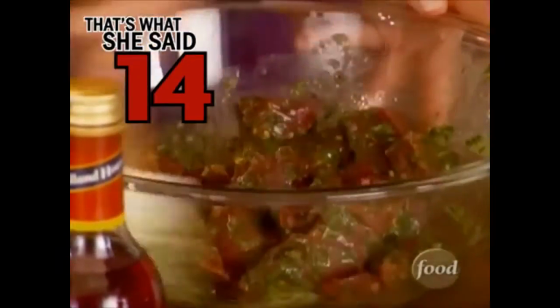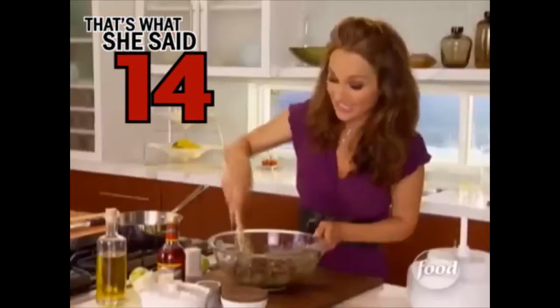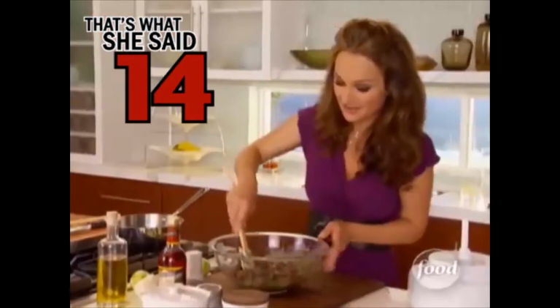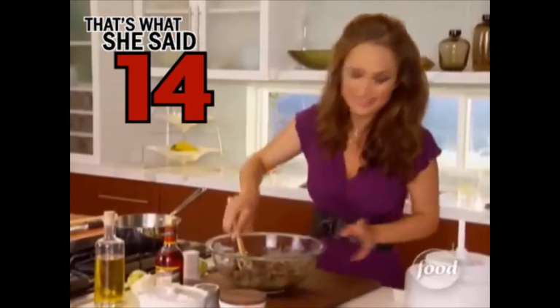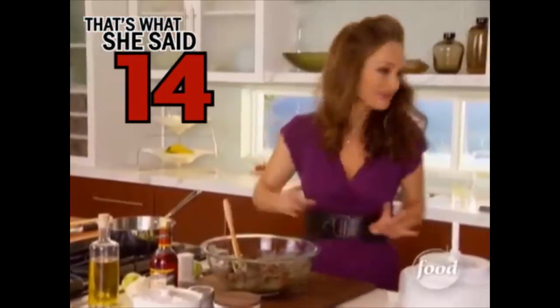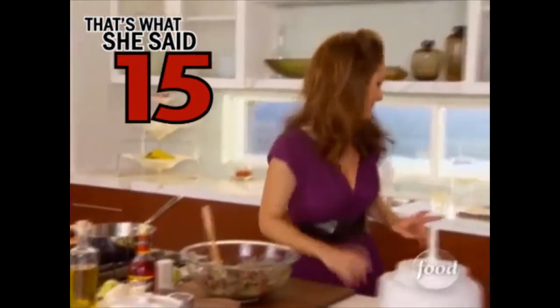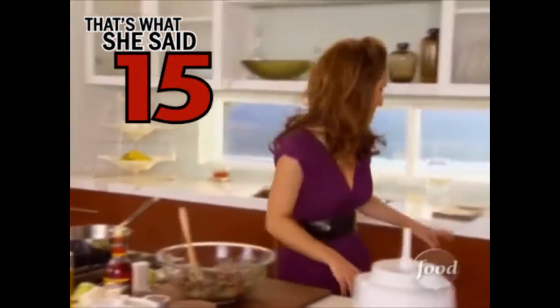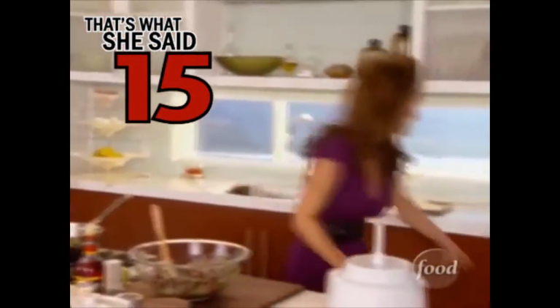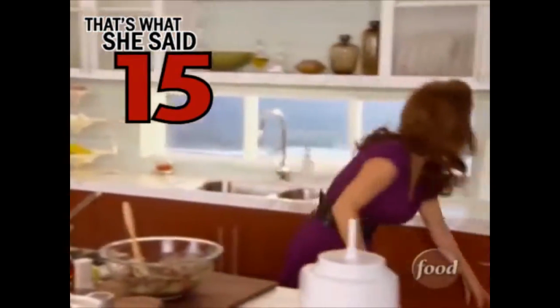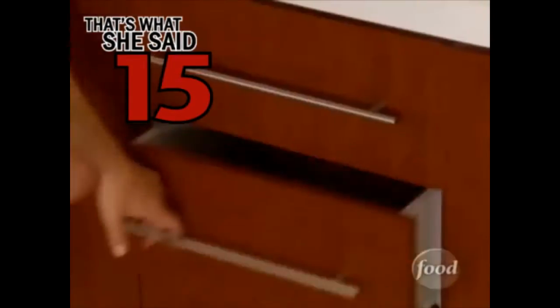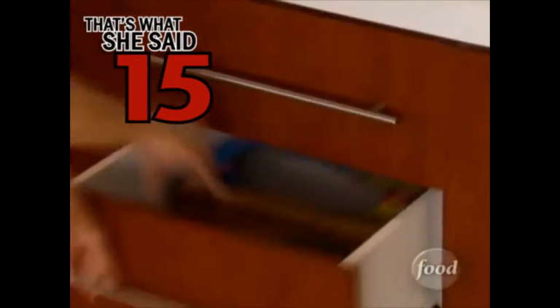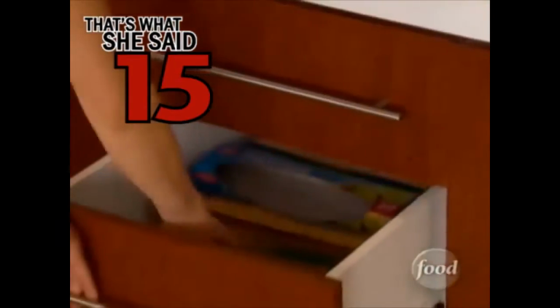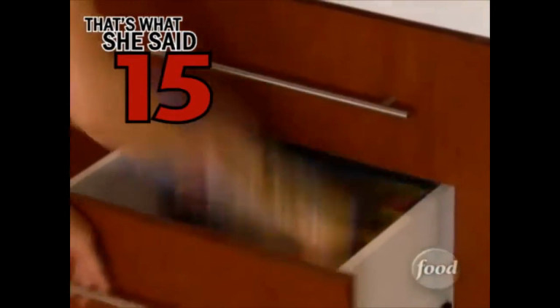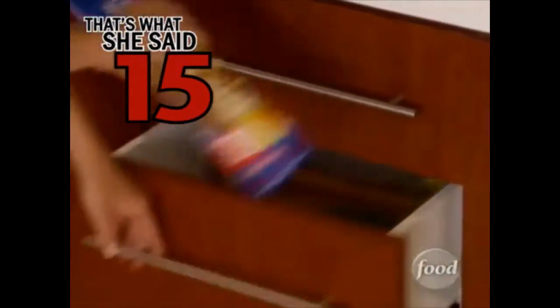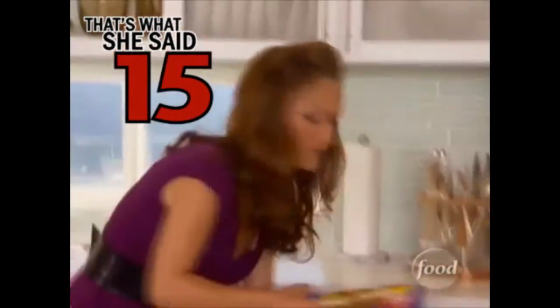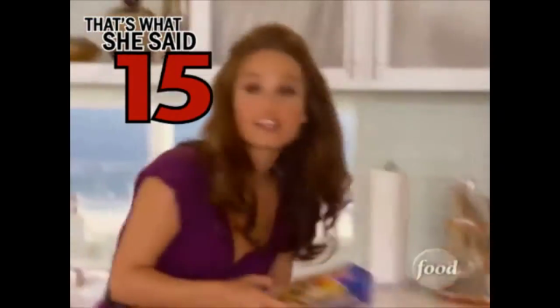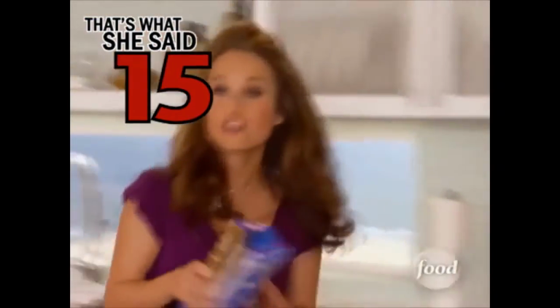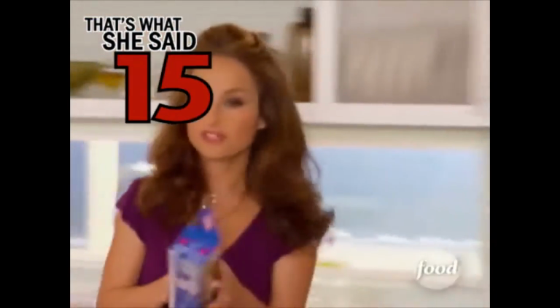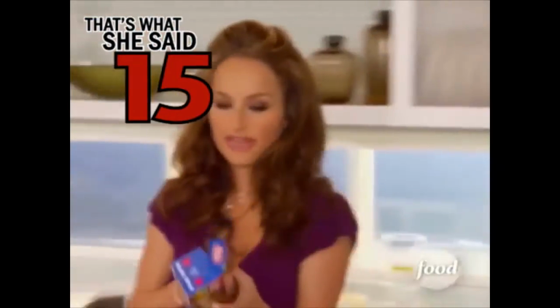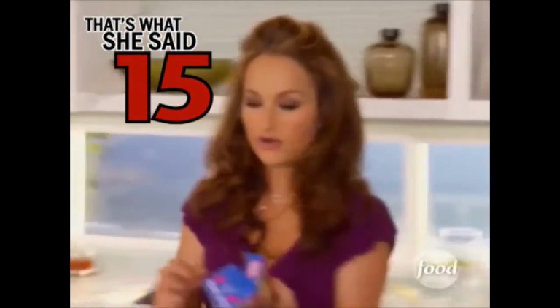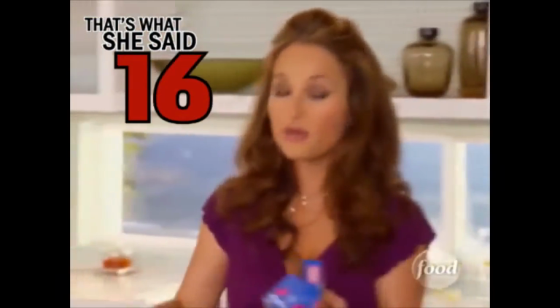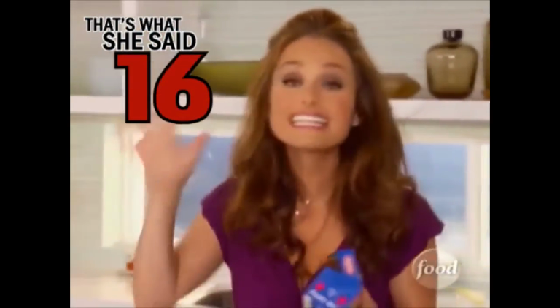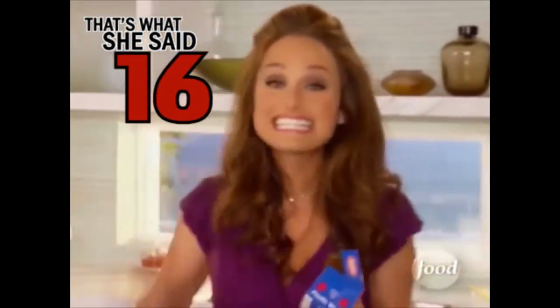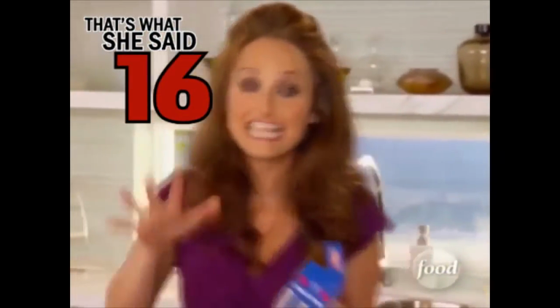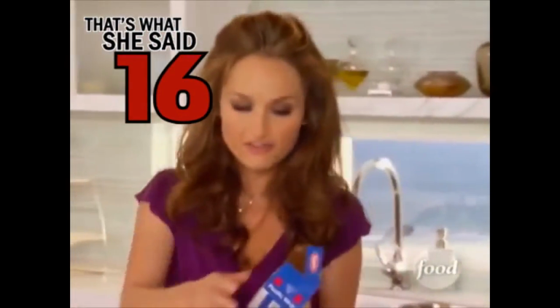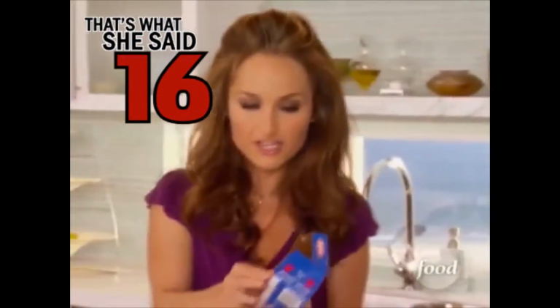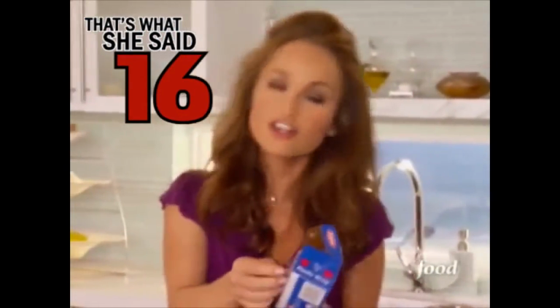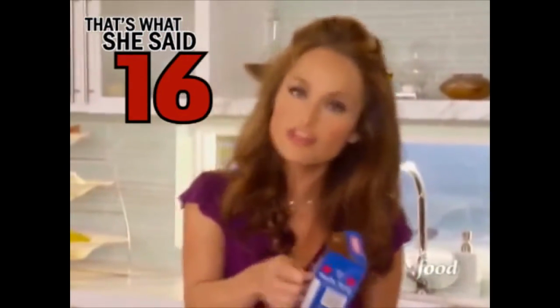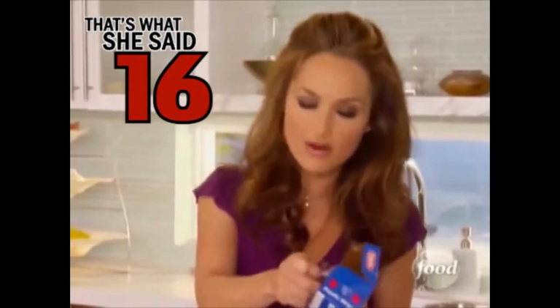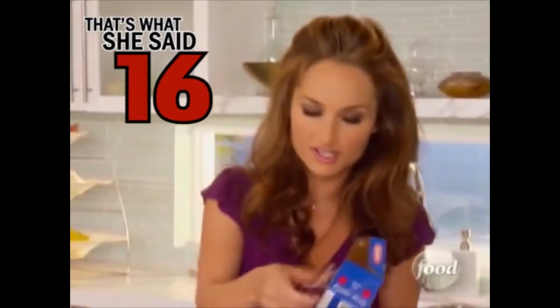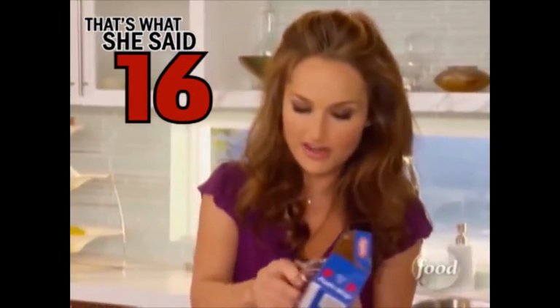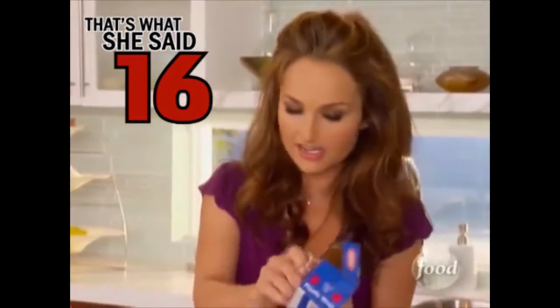I'm very excited about this. Just want to cover it up with a little plastic wrap and let it sit in the fridge for a couple of hours to marinate.